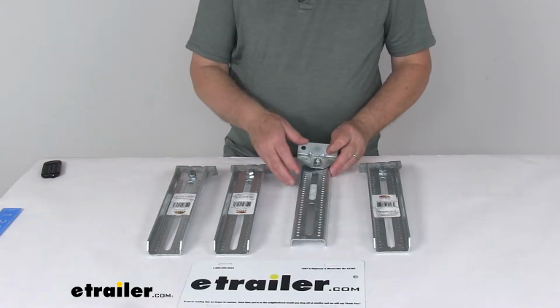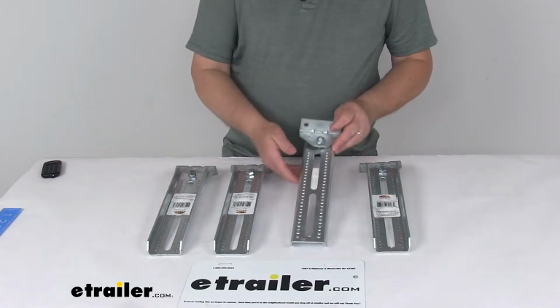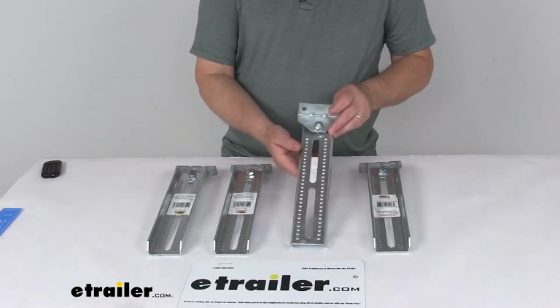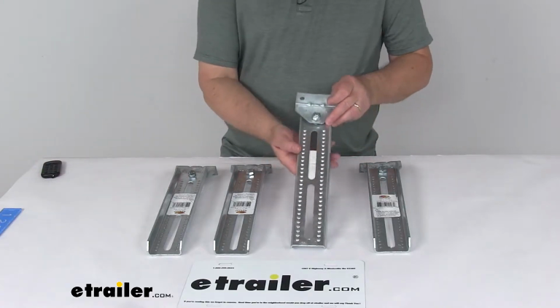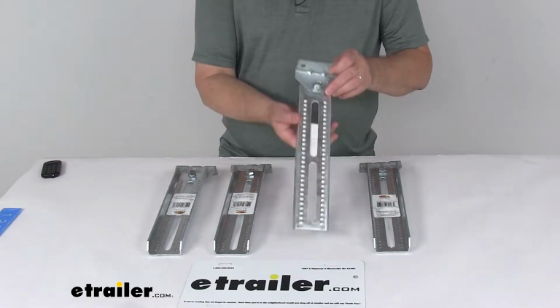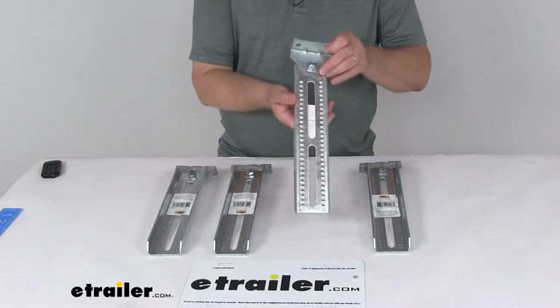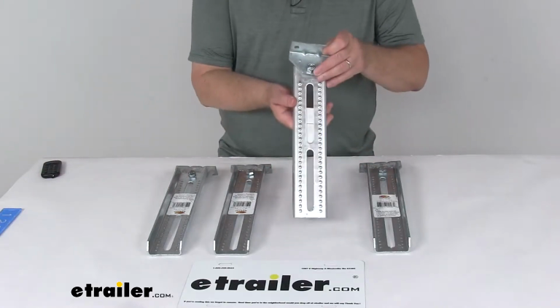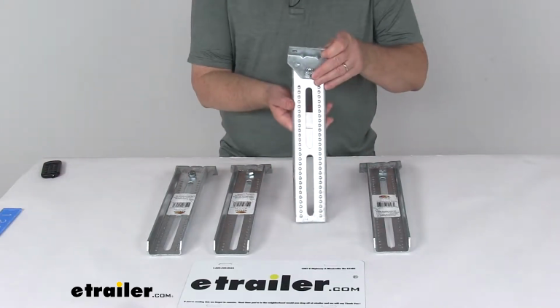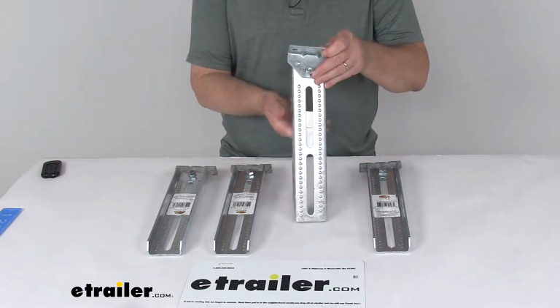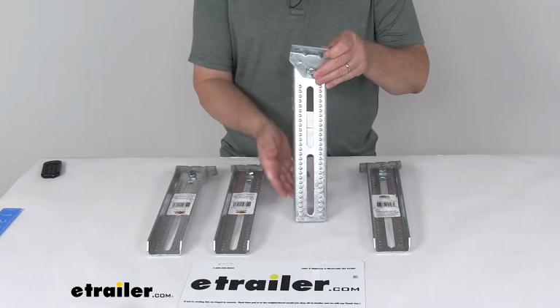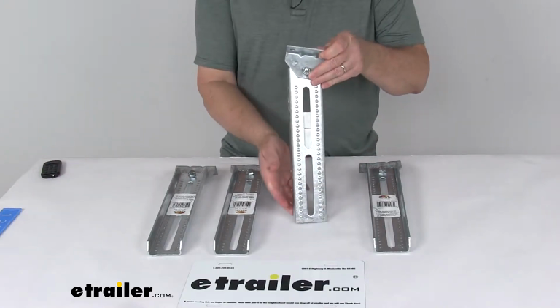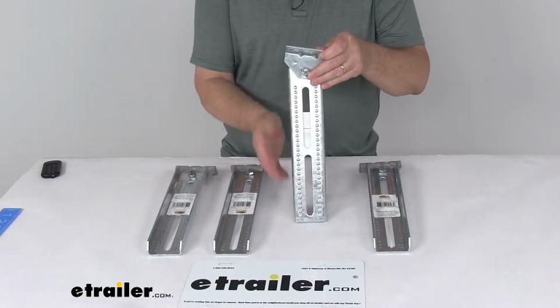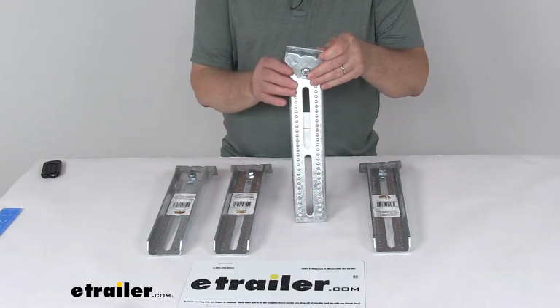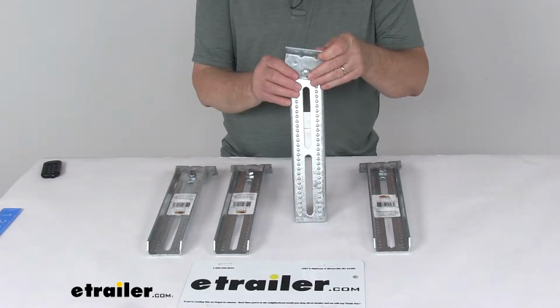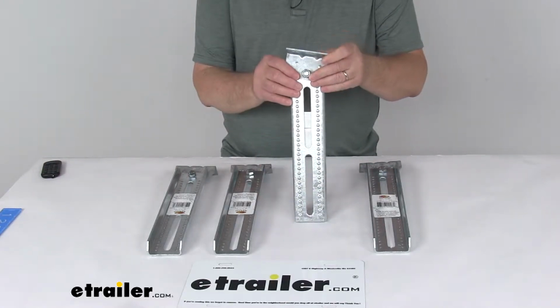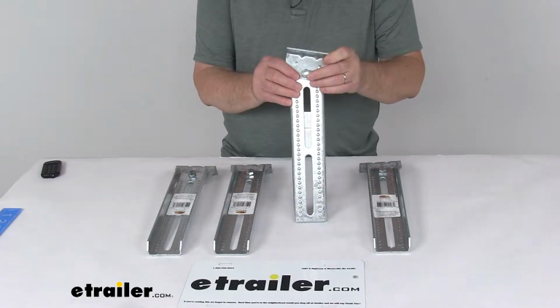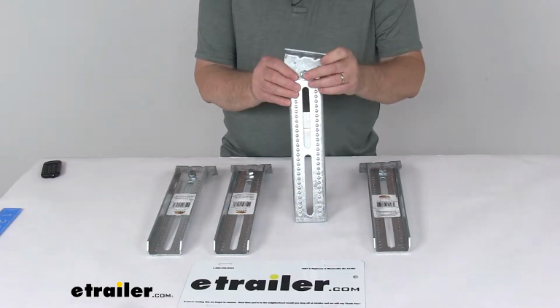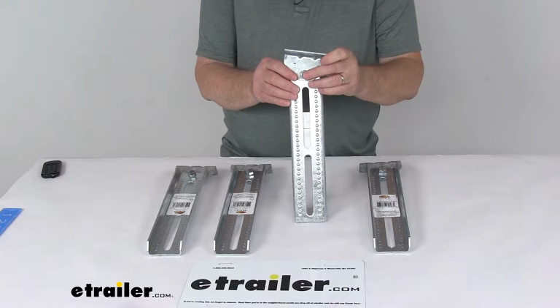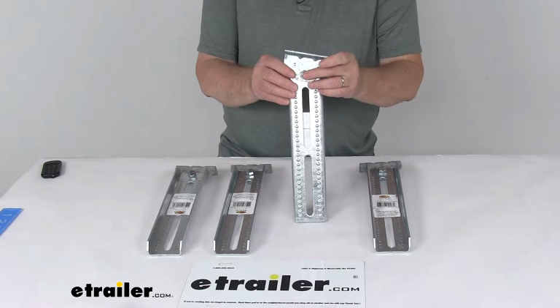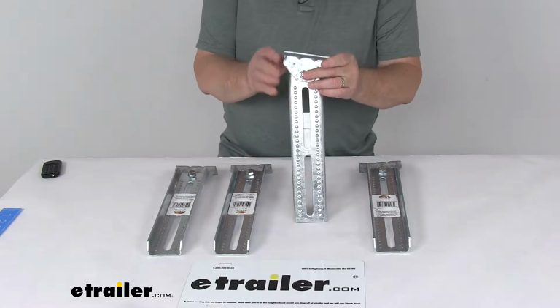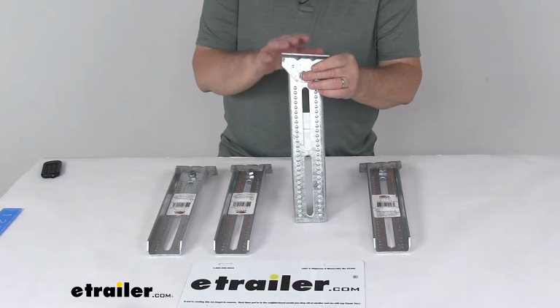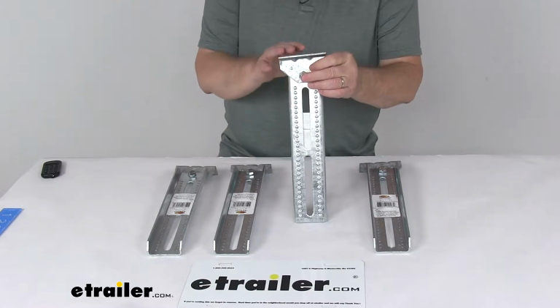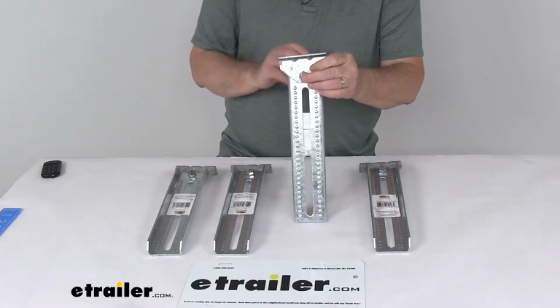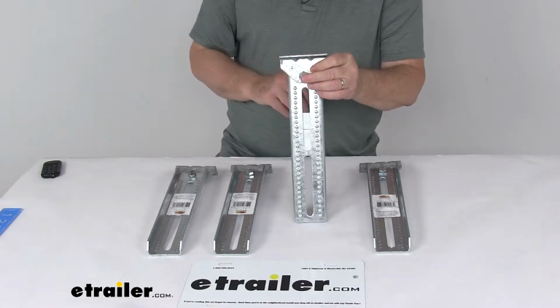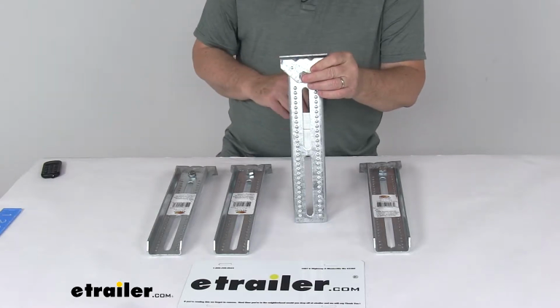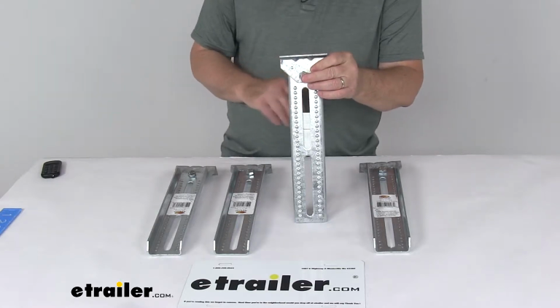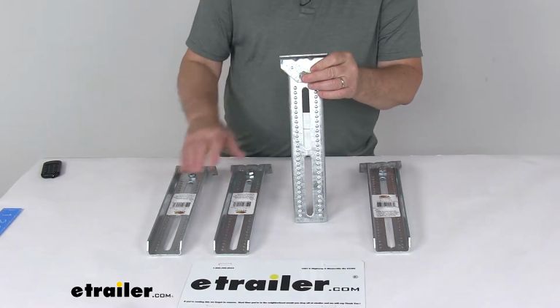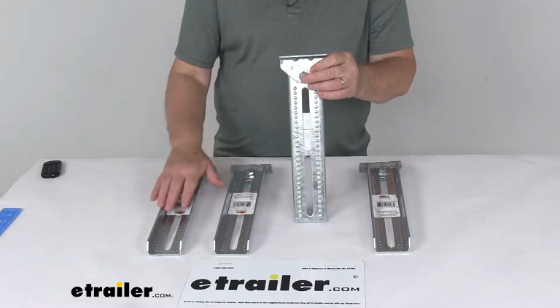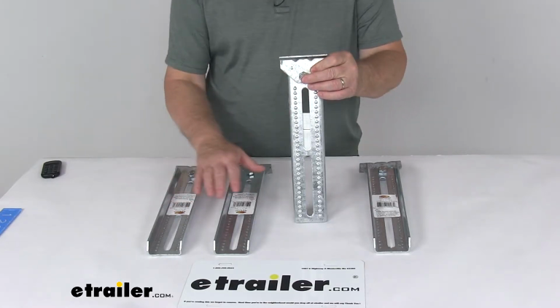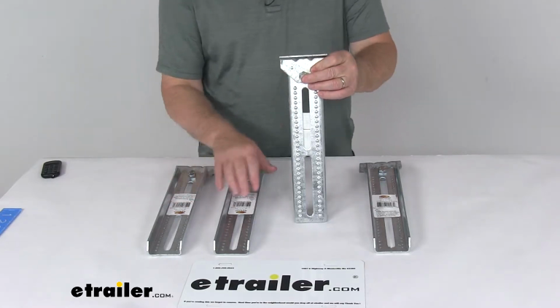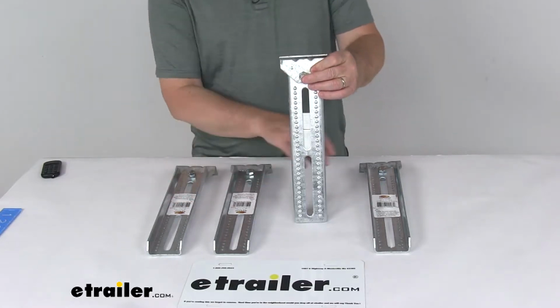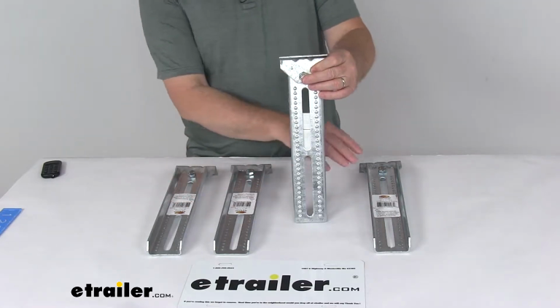Today we're going to take a look at the C.E. Smith 13-inch long galvanized steel bolster and swivel bracket assemblies for a quantity of four.